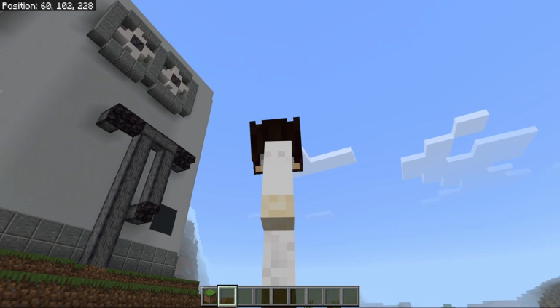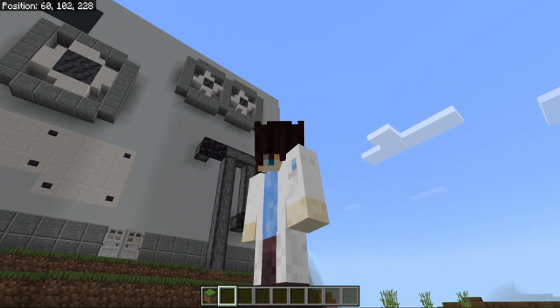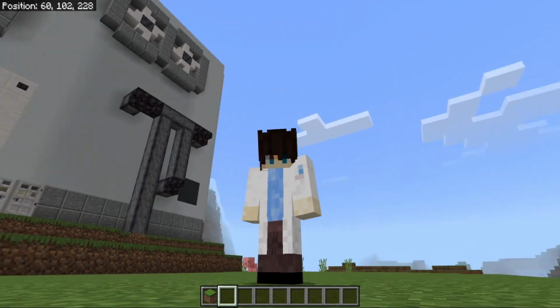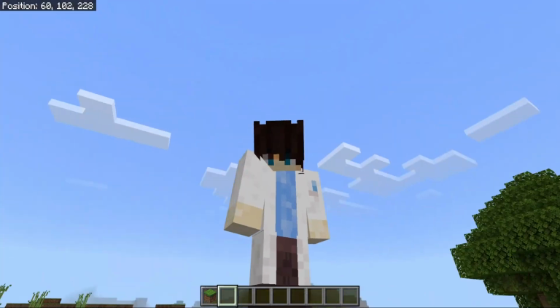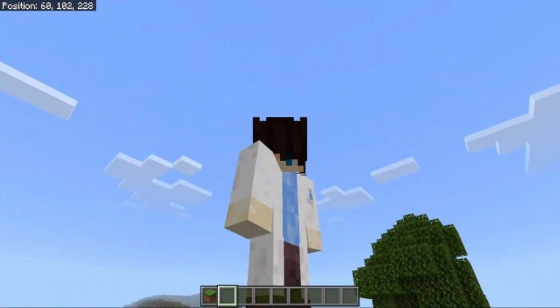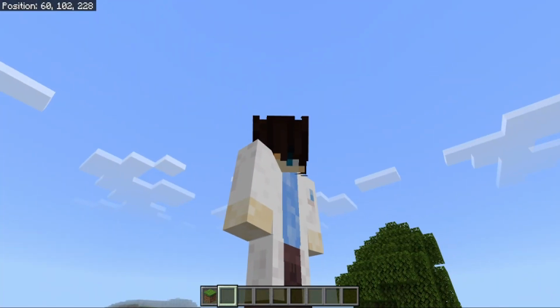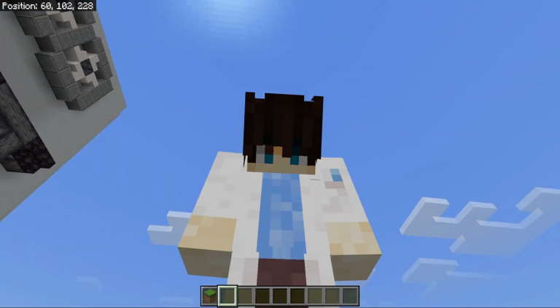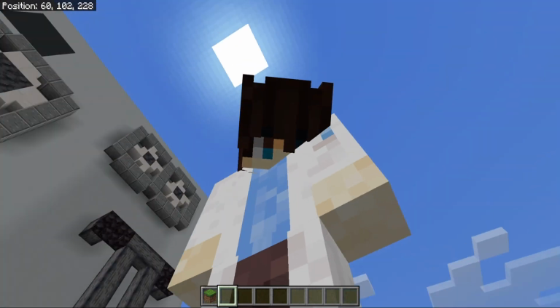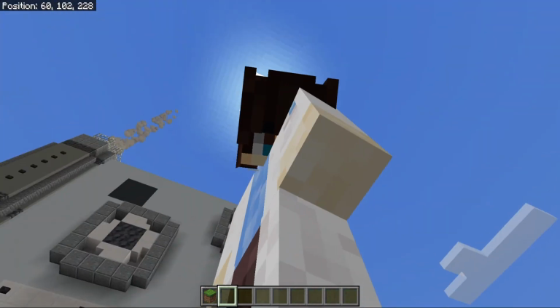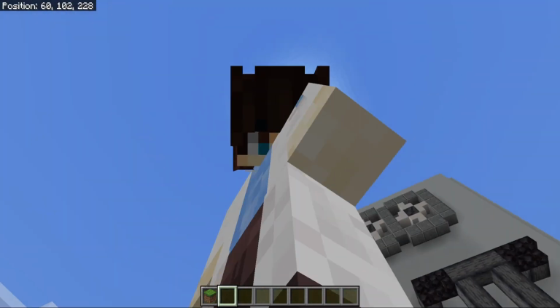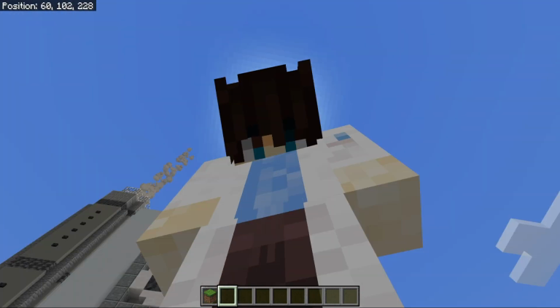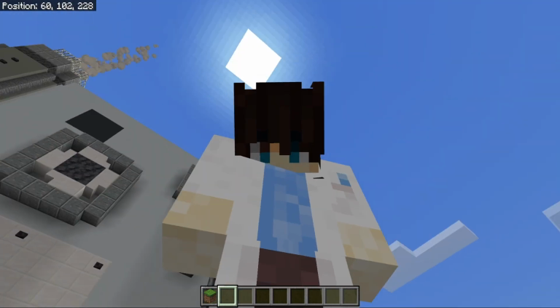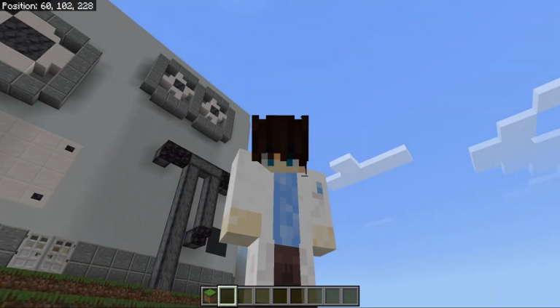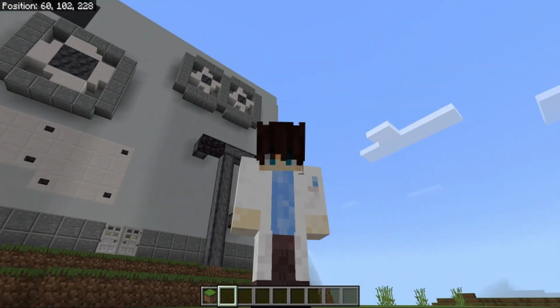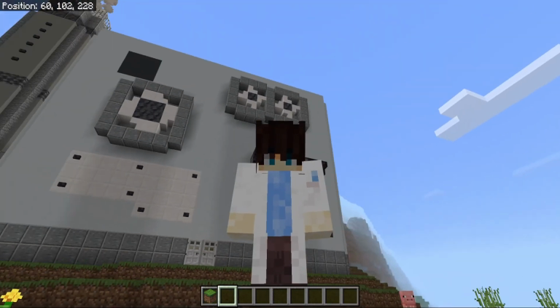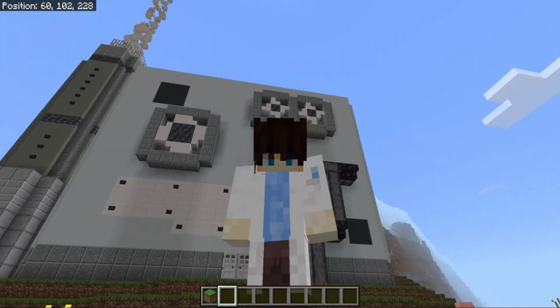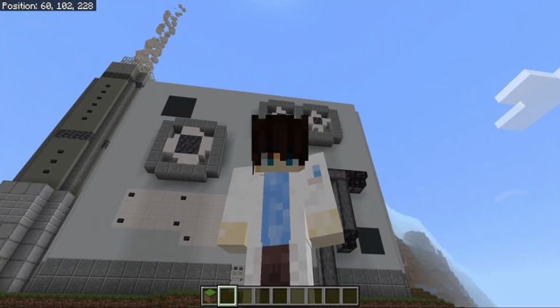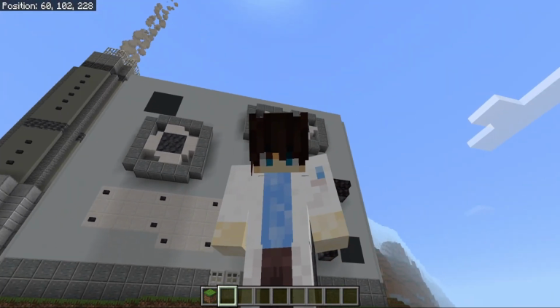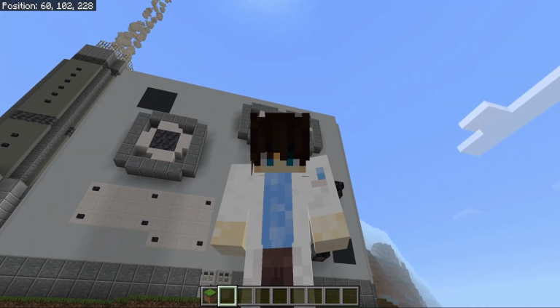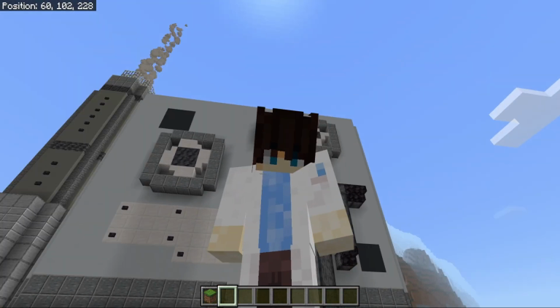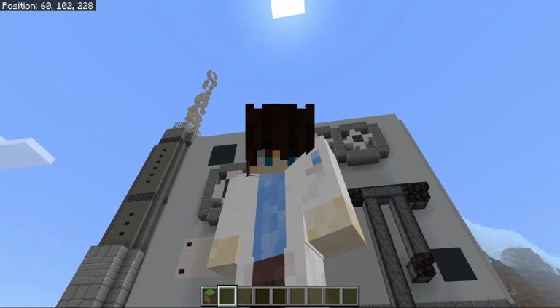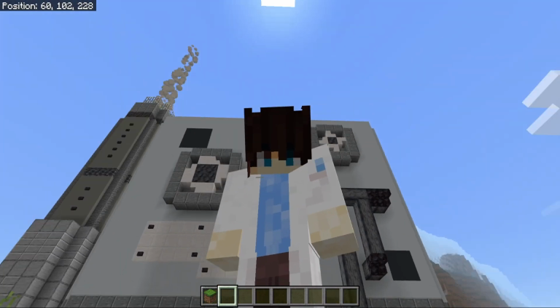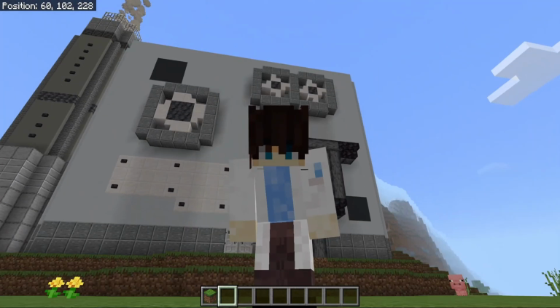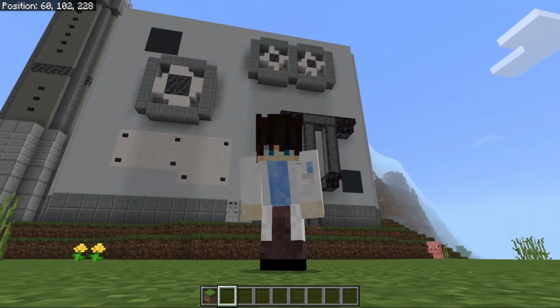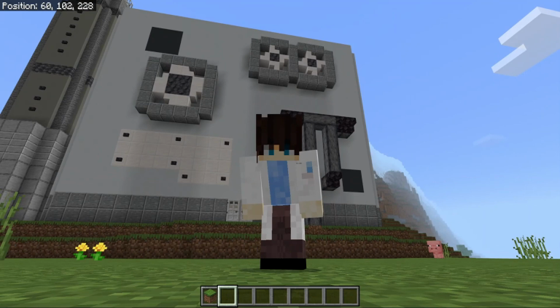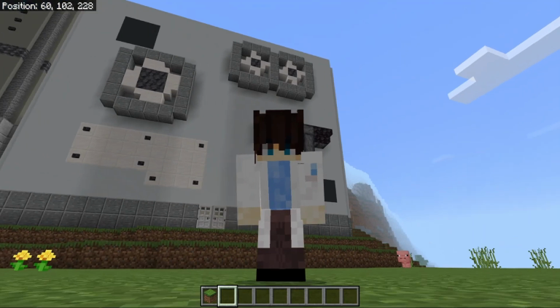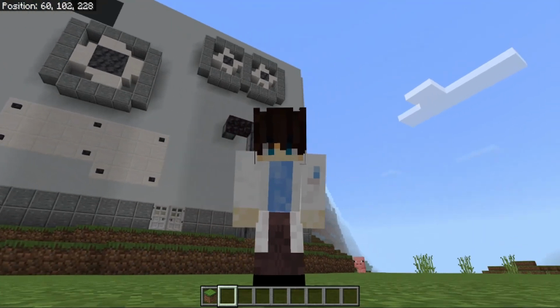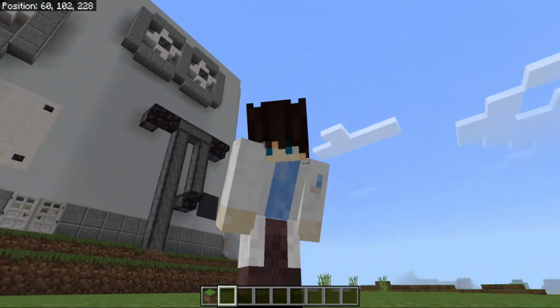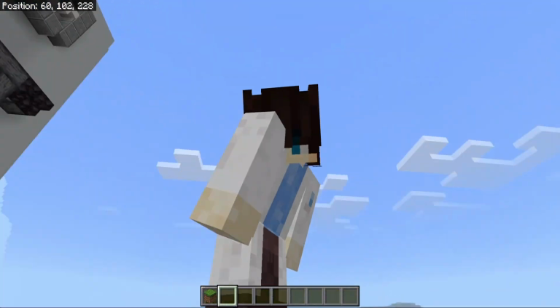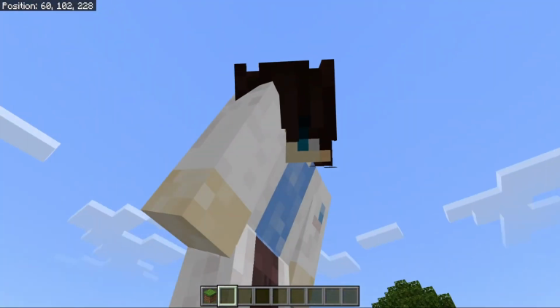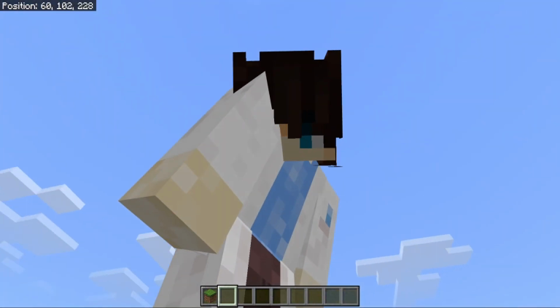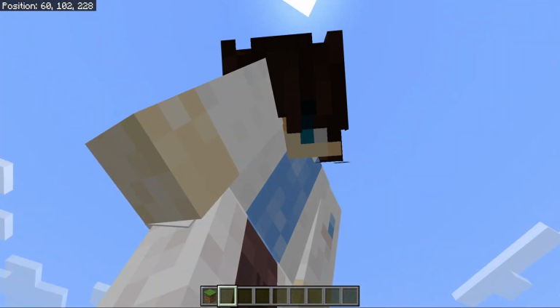Welcome! Adam Tastic here, with yet another video, and today we are going to be touring my lab and making a museum.